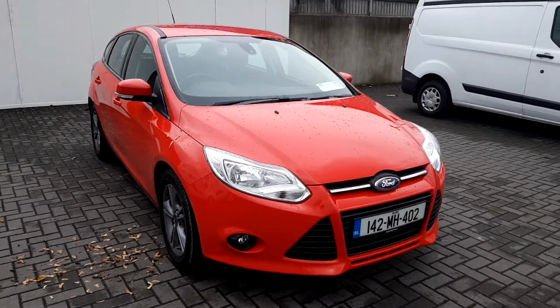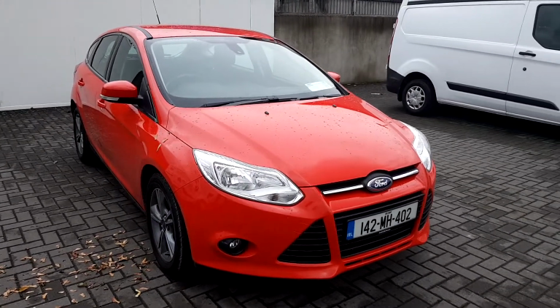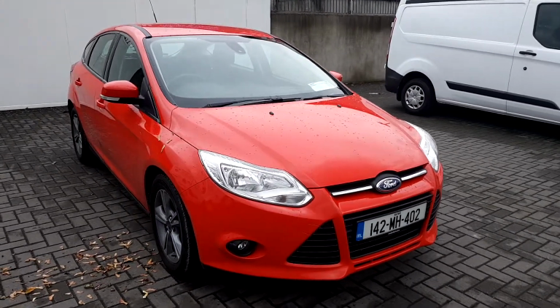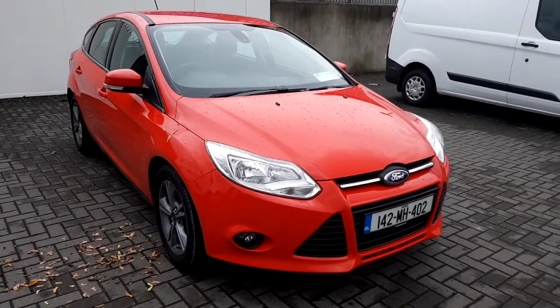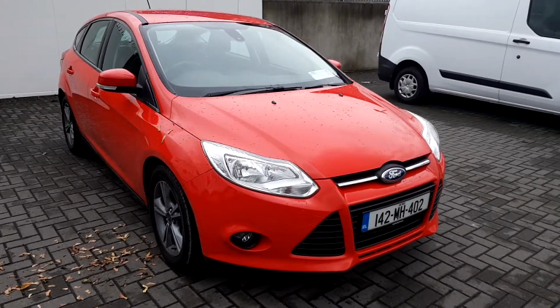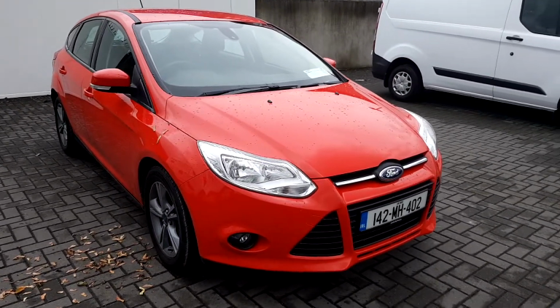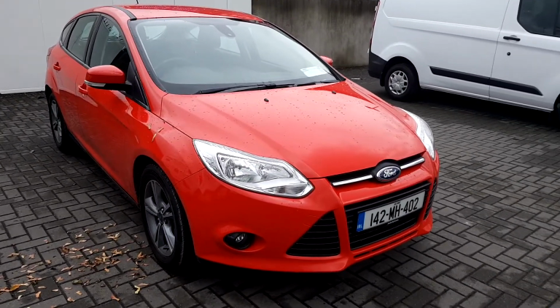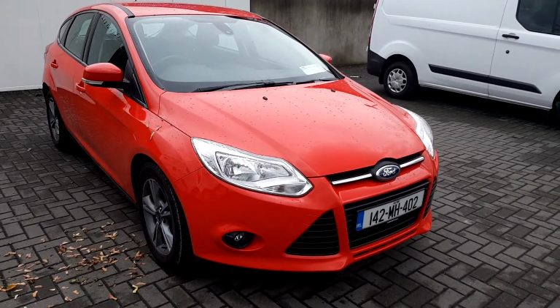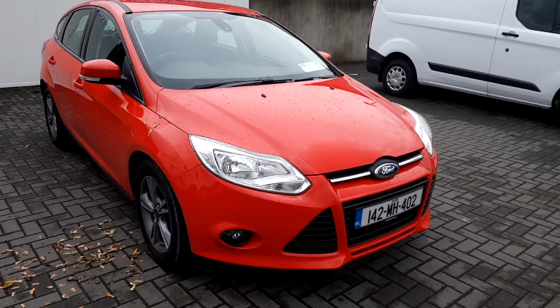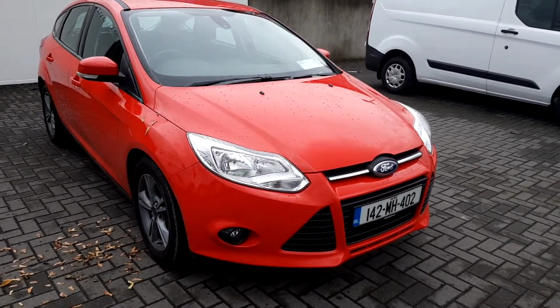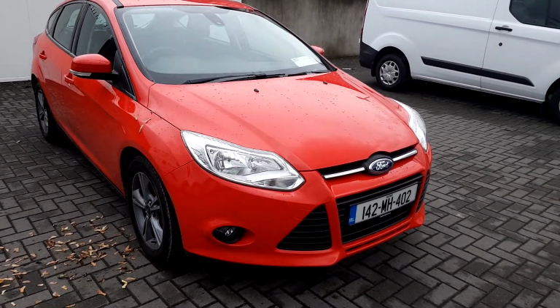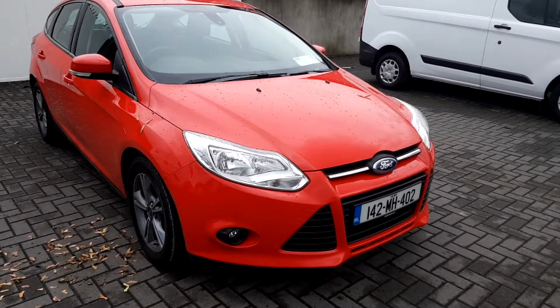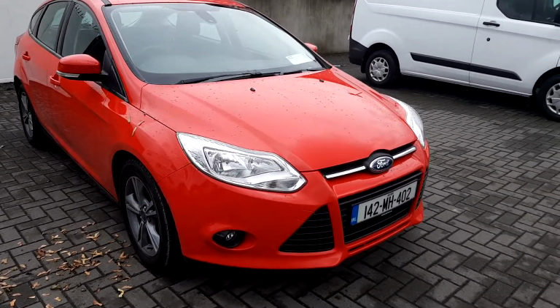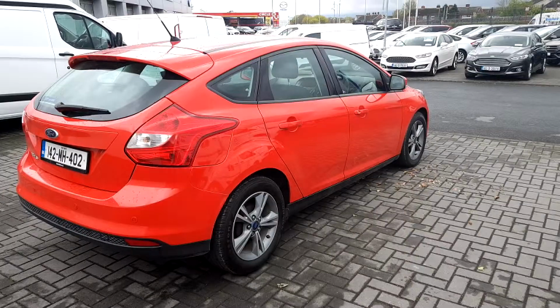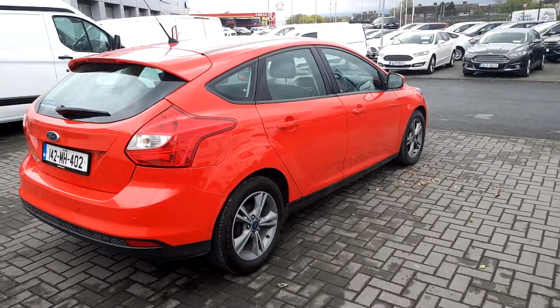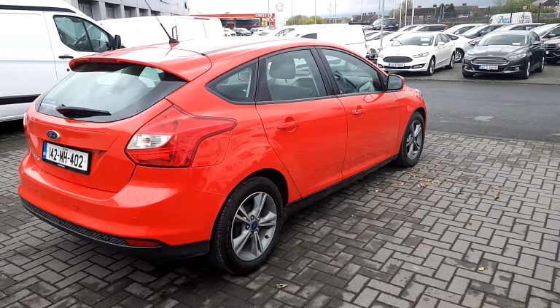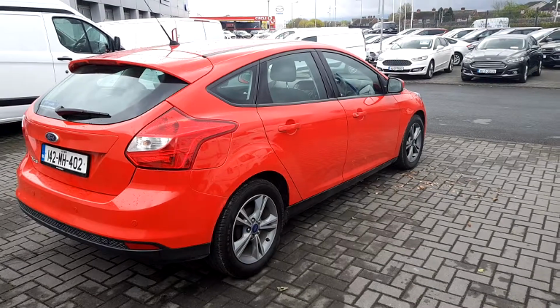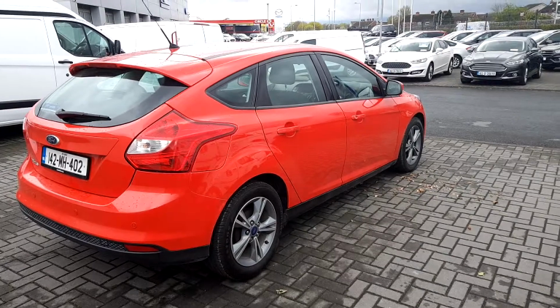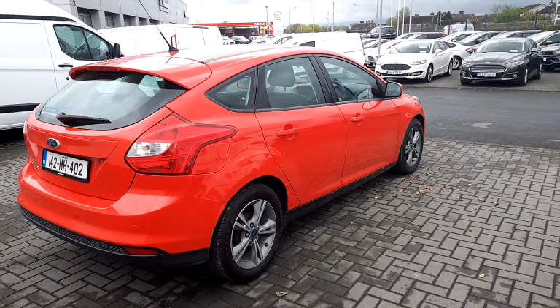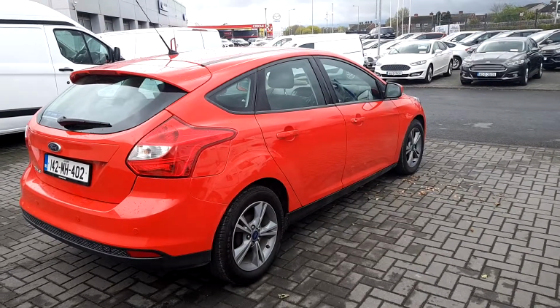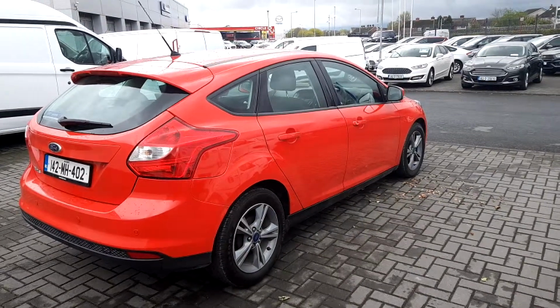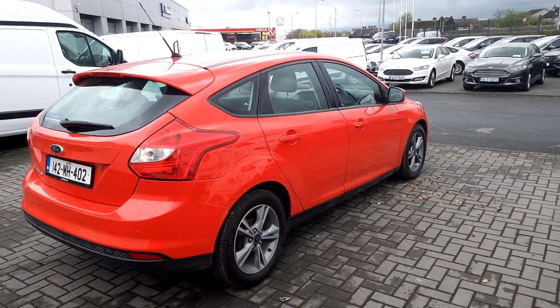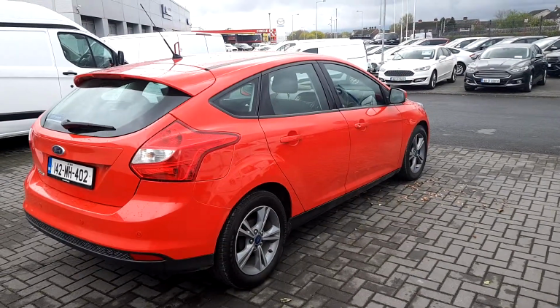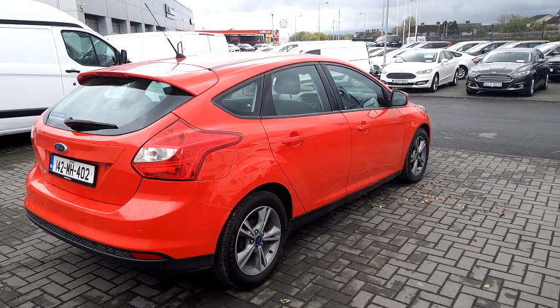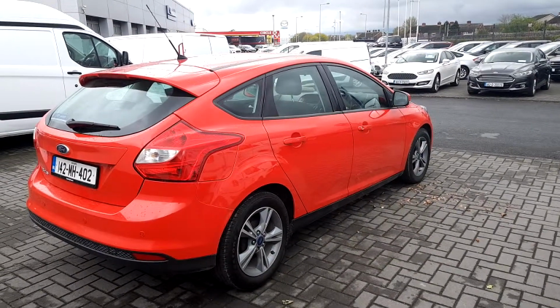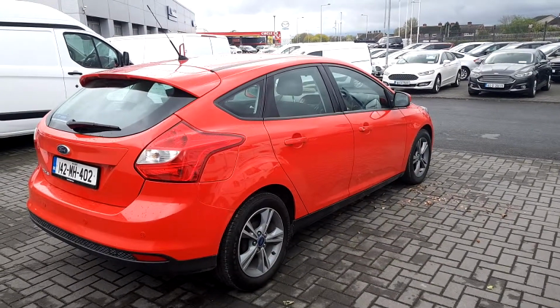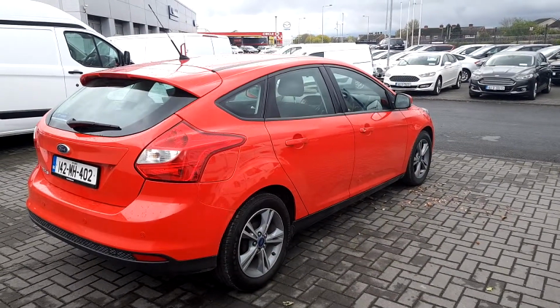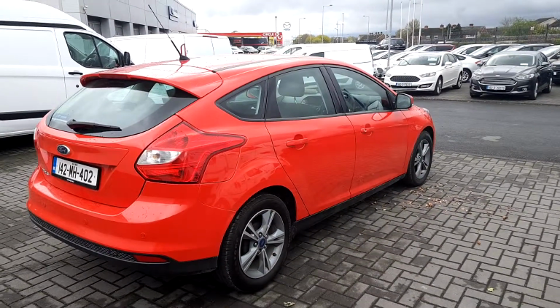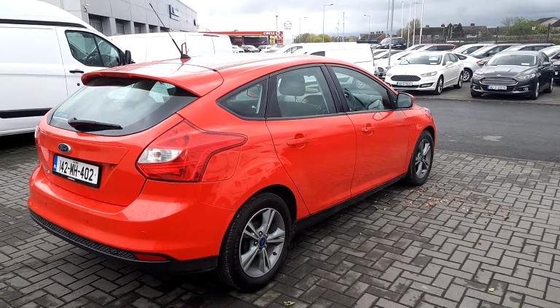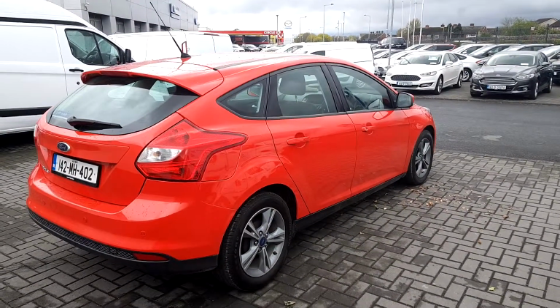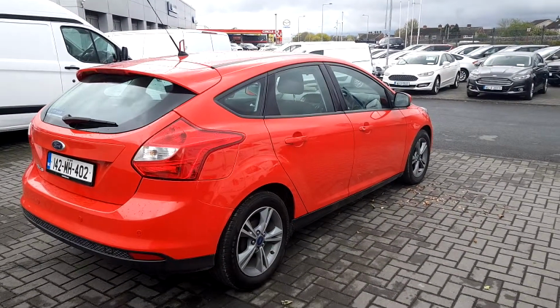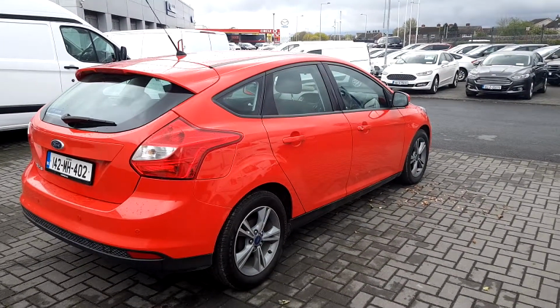Starting at the front, we can see the front fog lights. The Focus also comes with upgraded 16 inch alloys and reversing parking sensors.